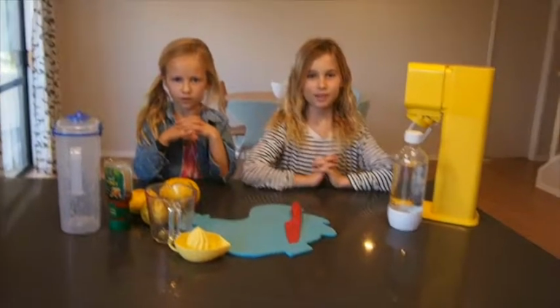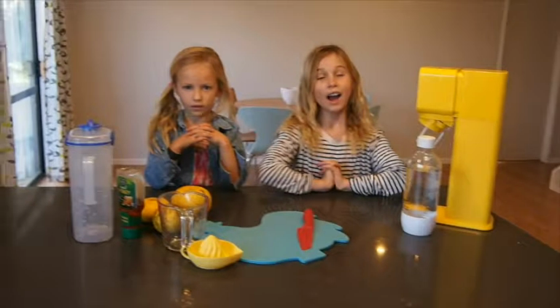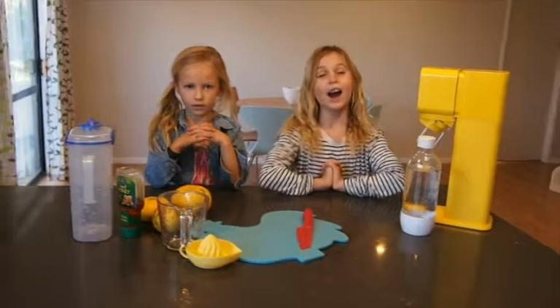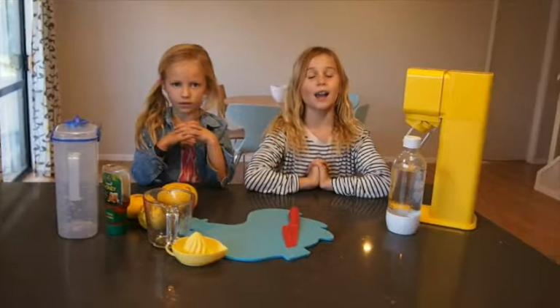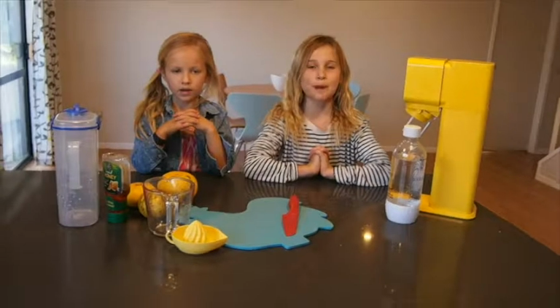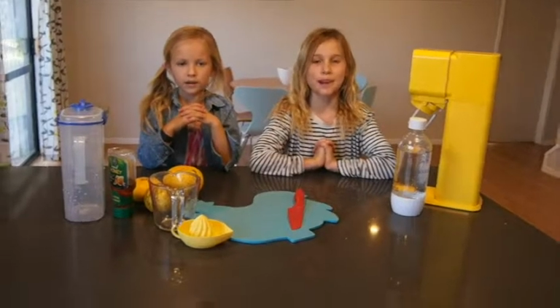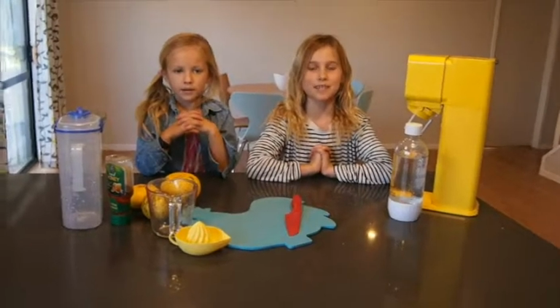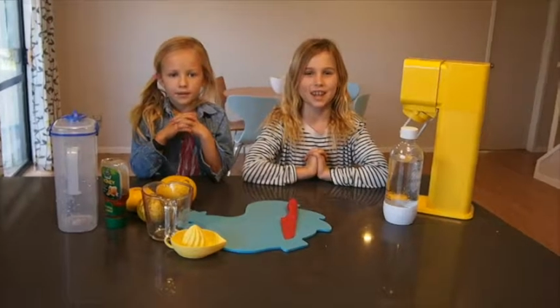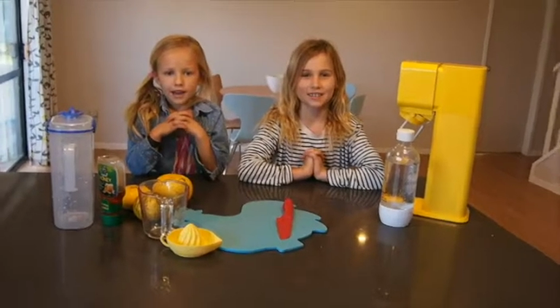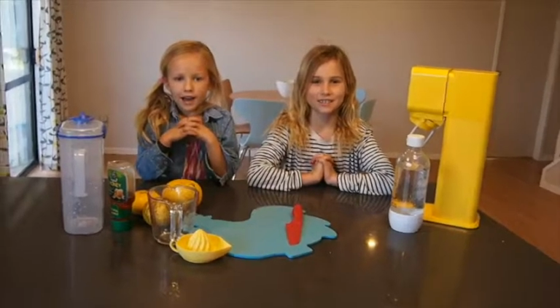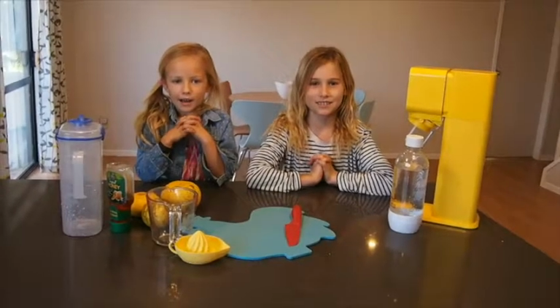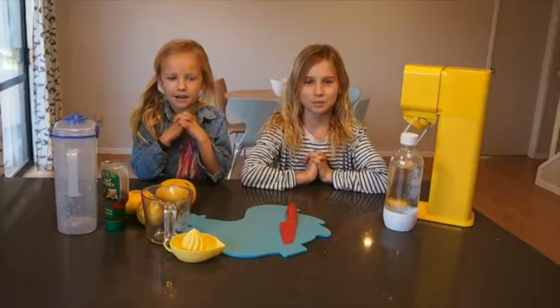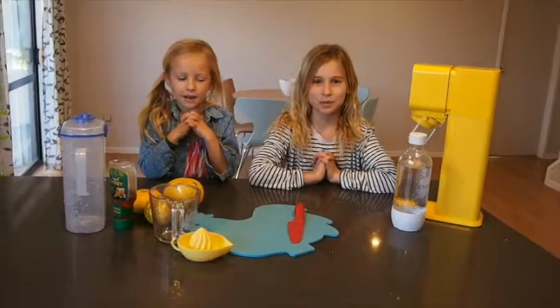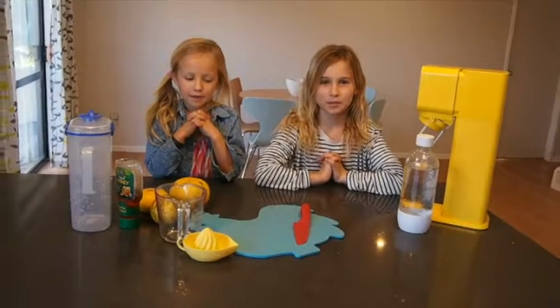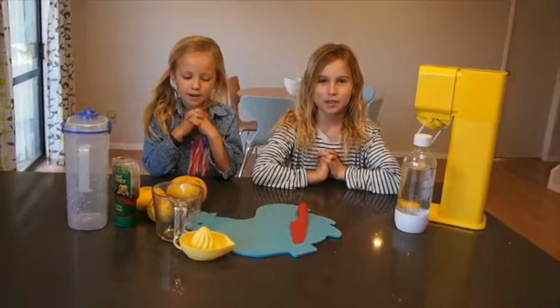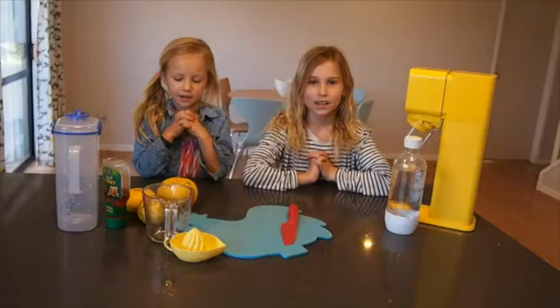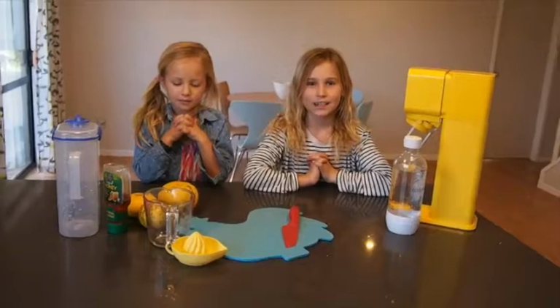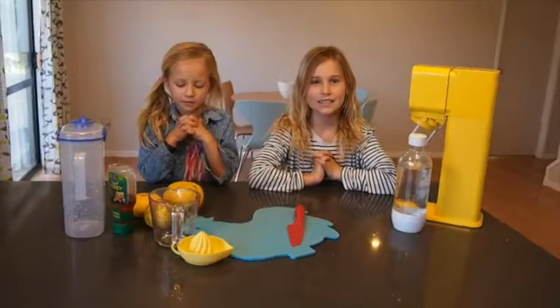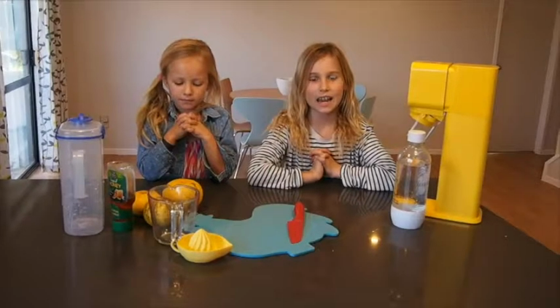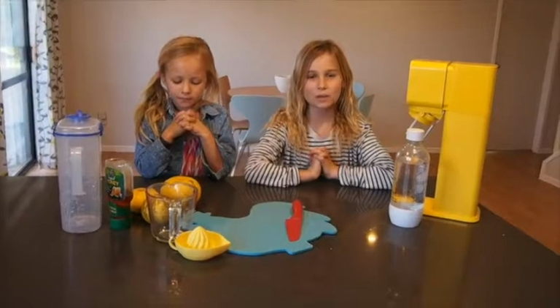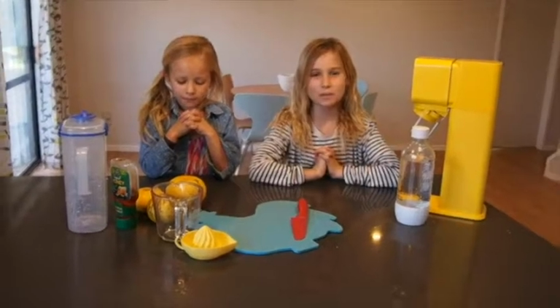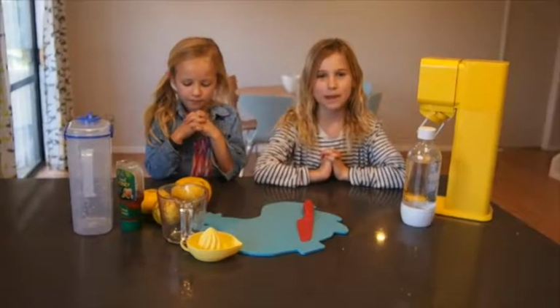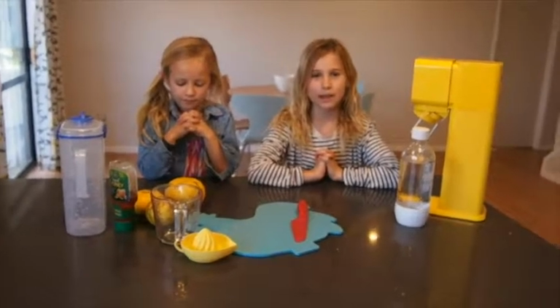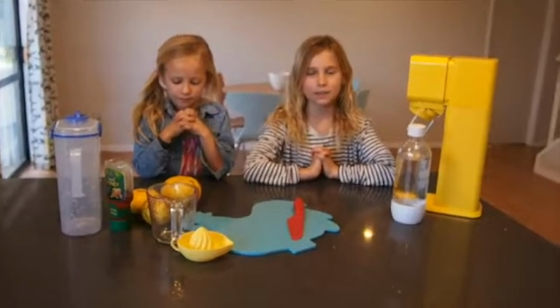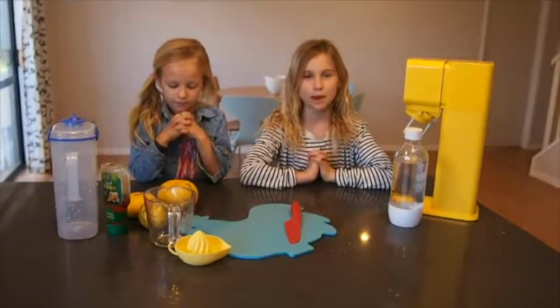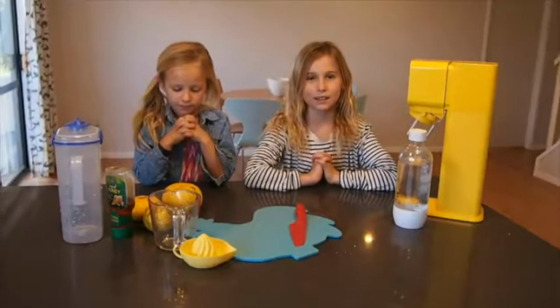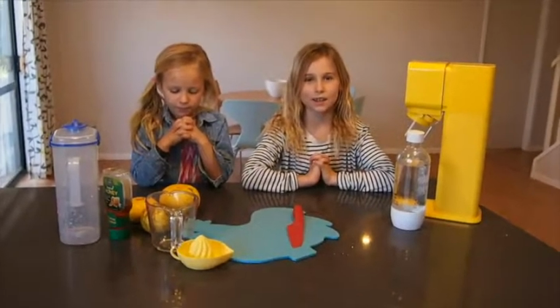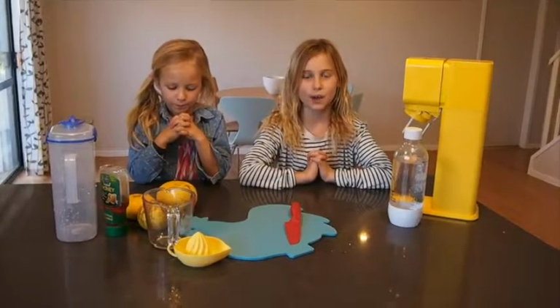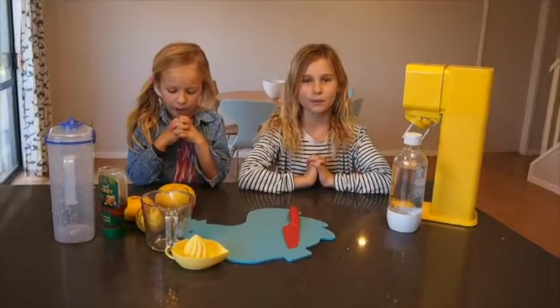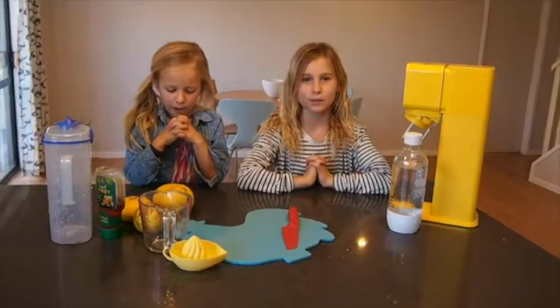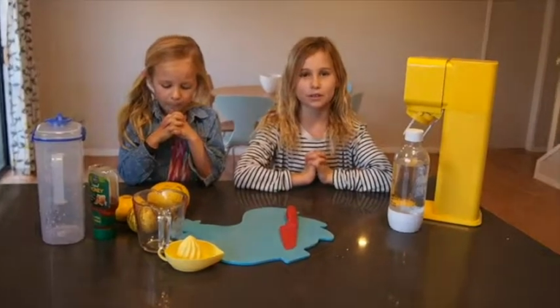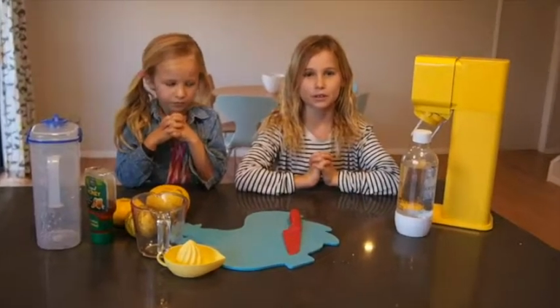Hi, my name is Kate. Hi, my name is Brooks. And today we'll be making sparkling grapefruit juice.